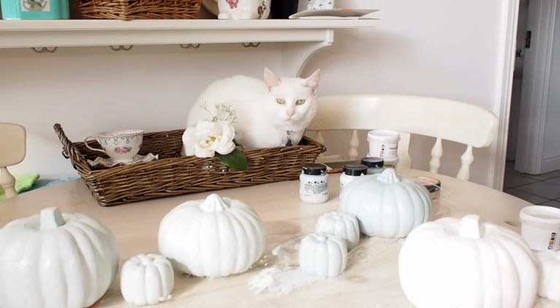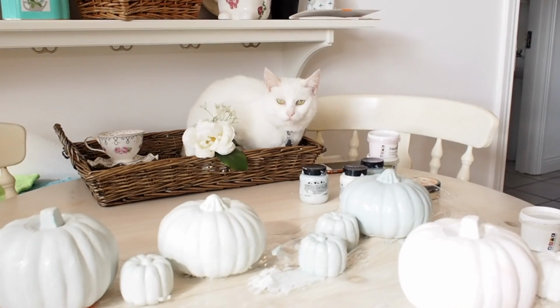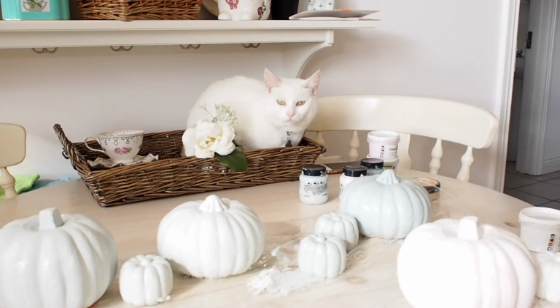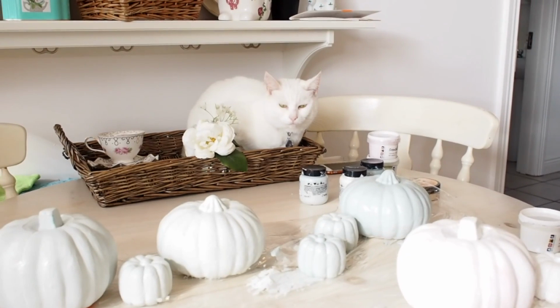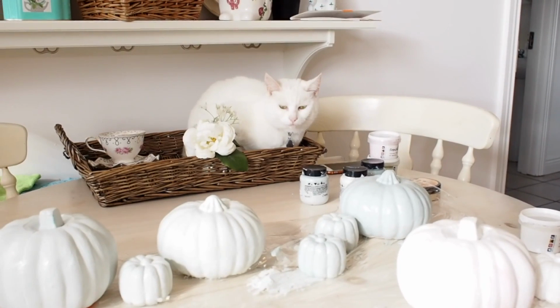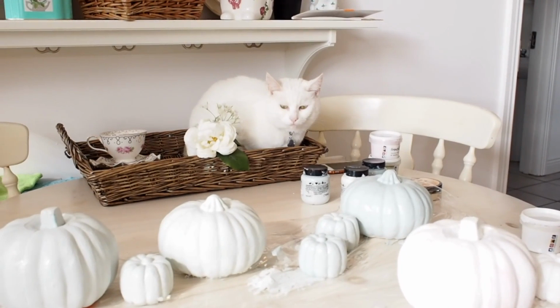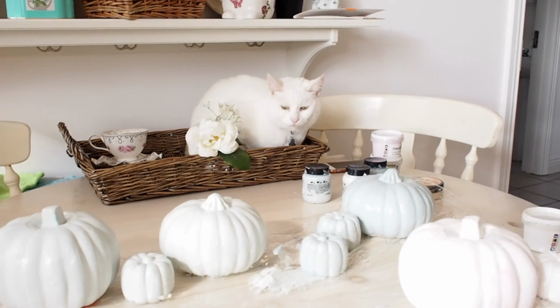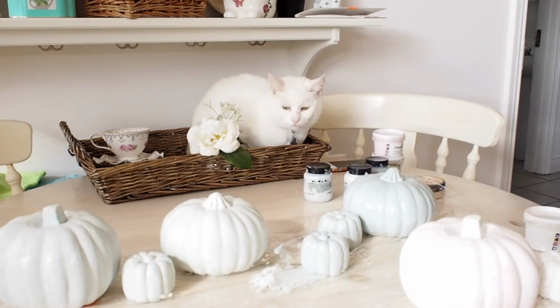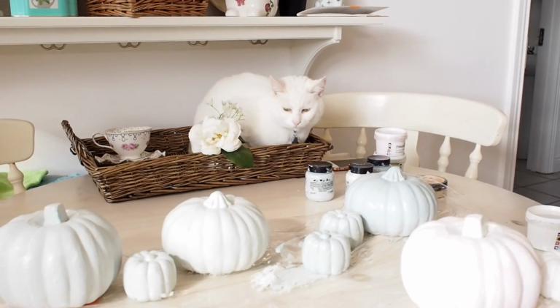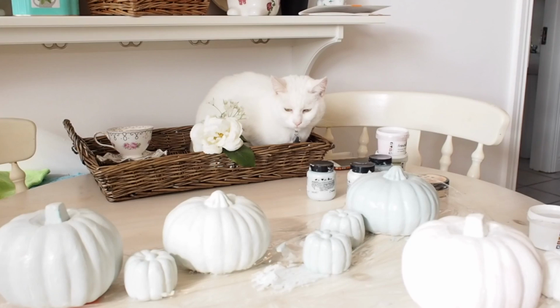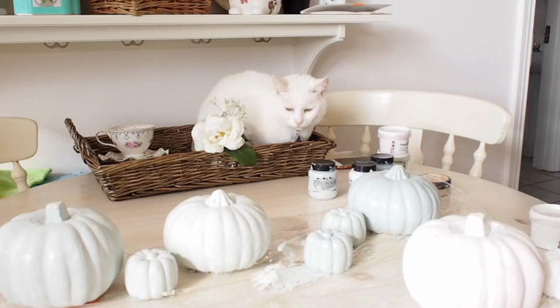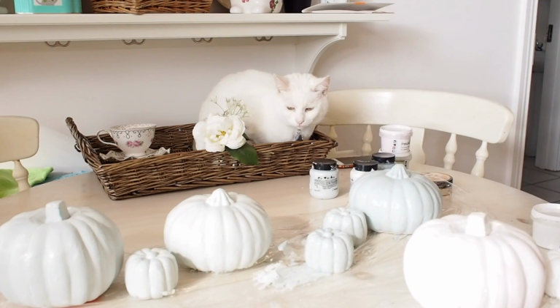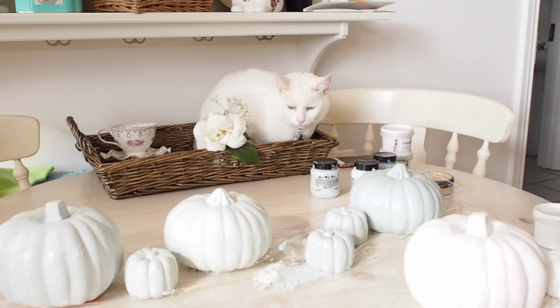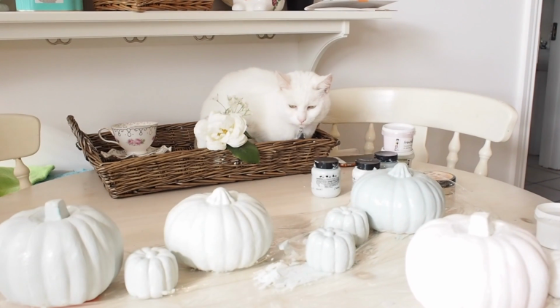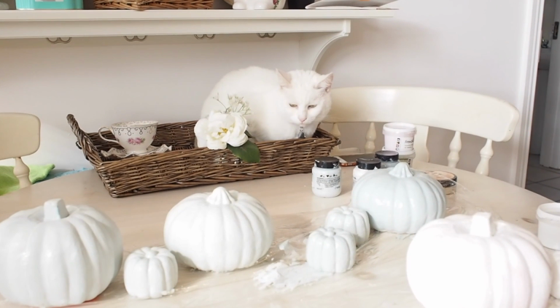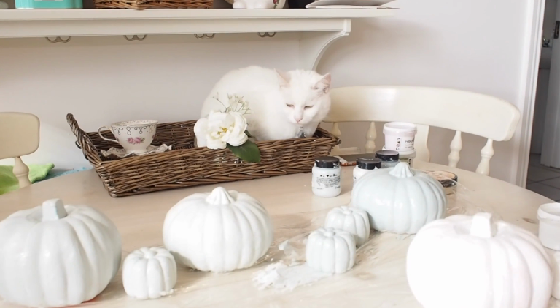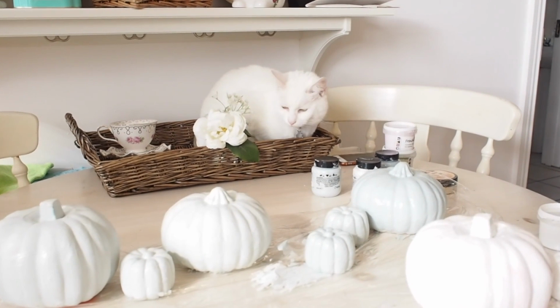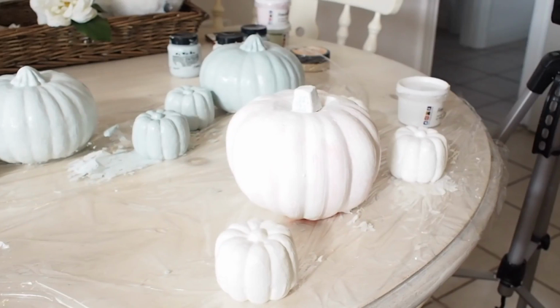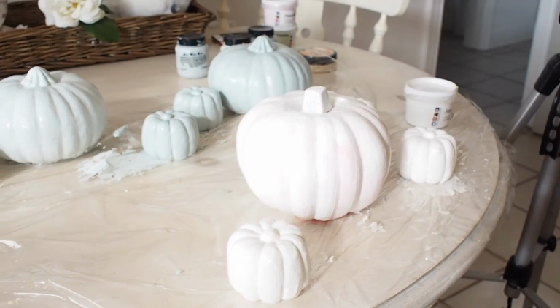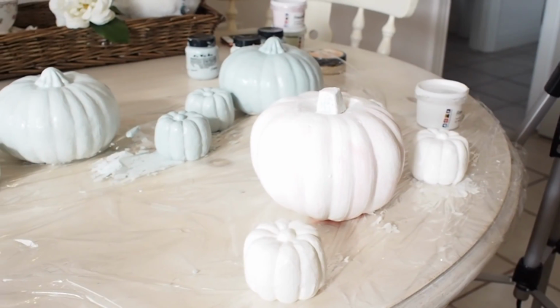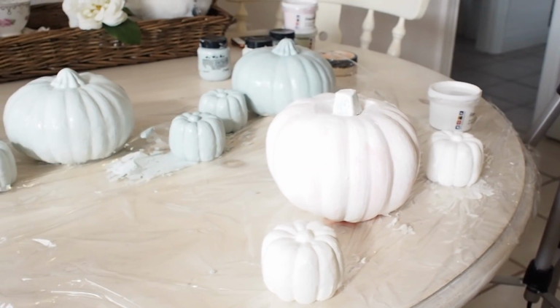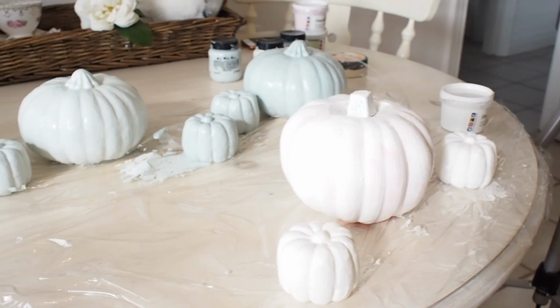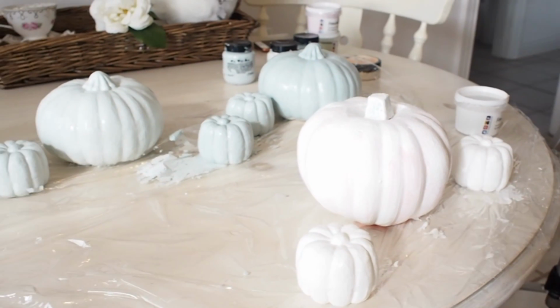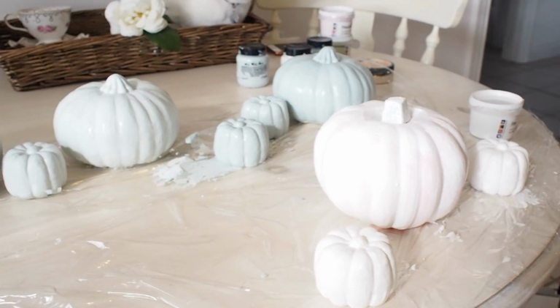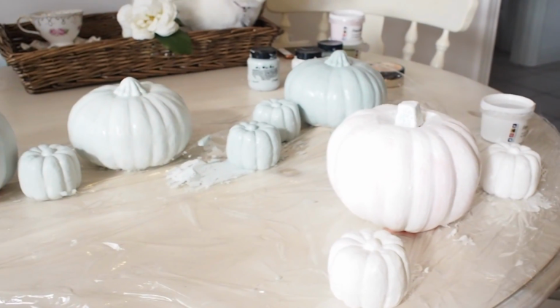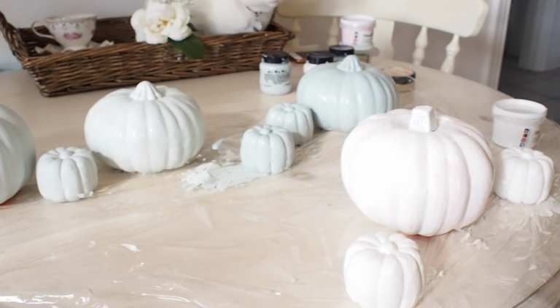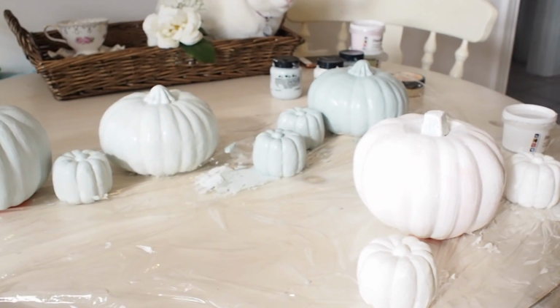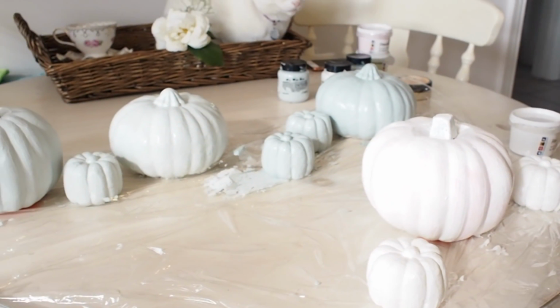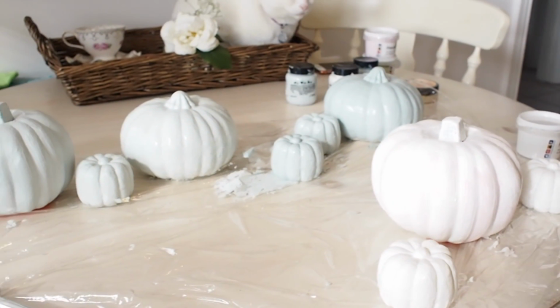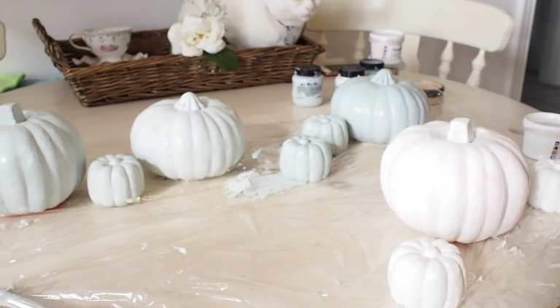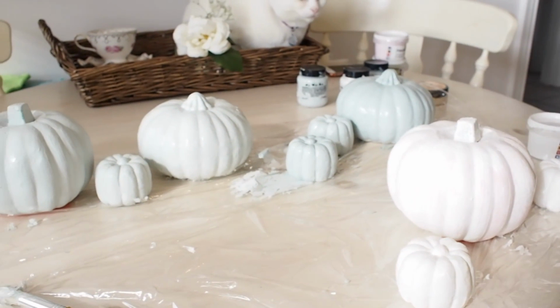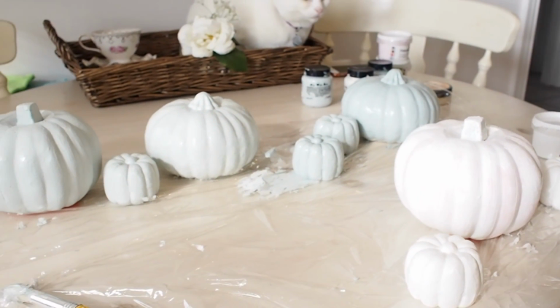And of course Blondie had to get into the video — she was supervising me while I was pumpkin painting.